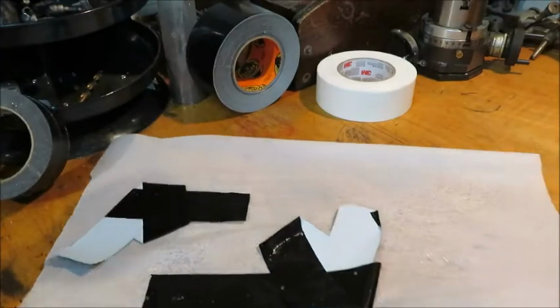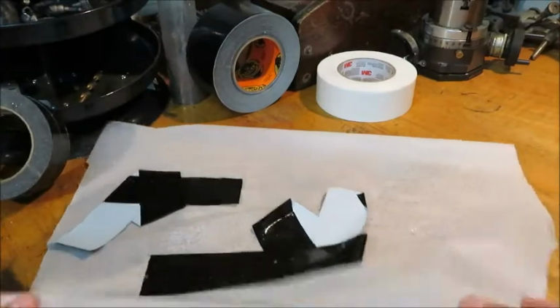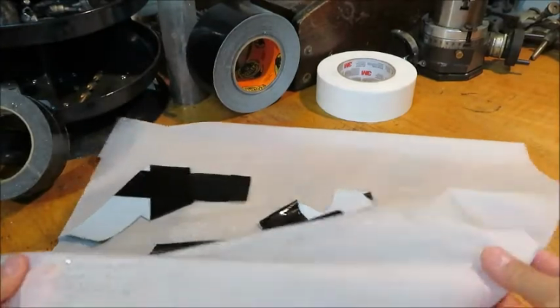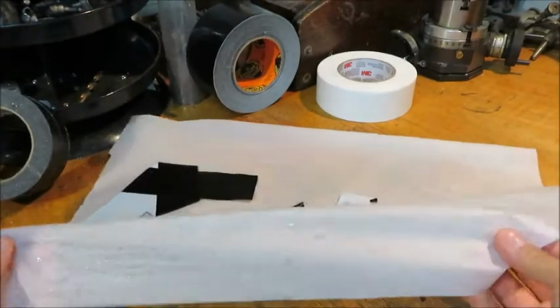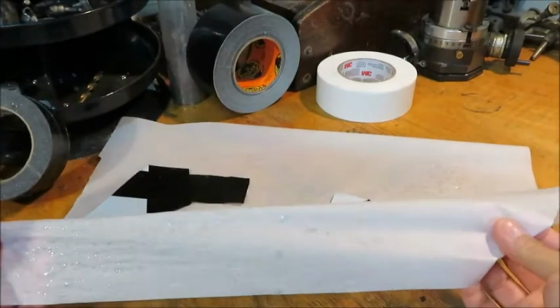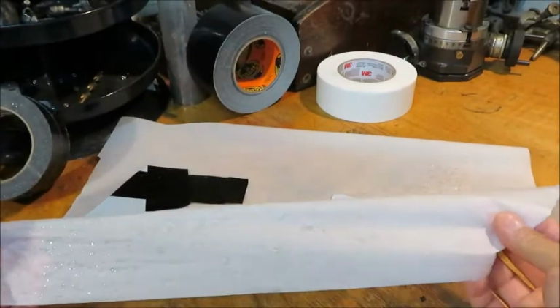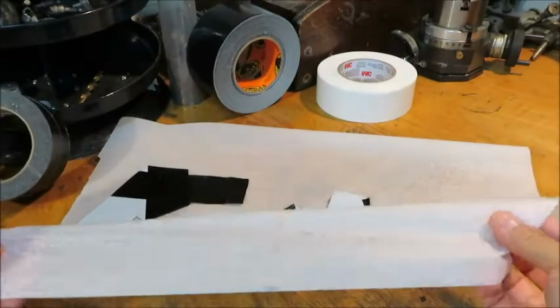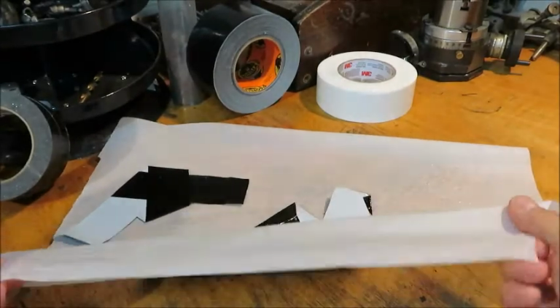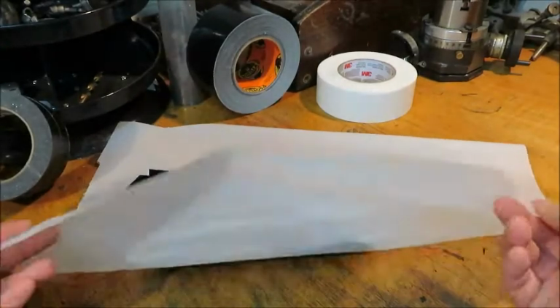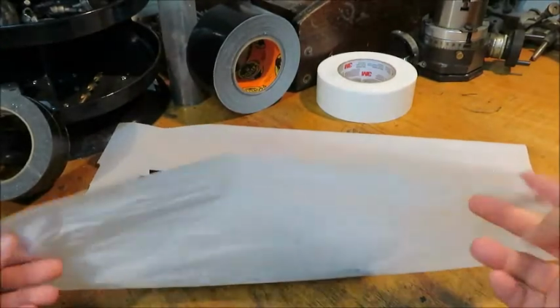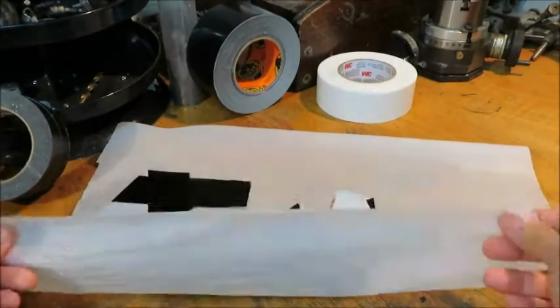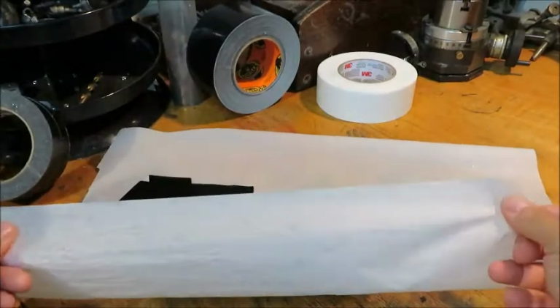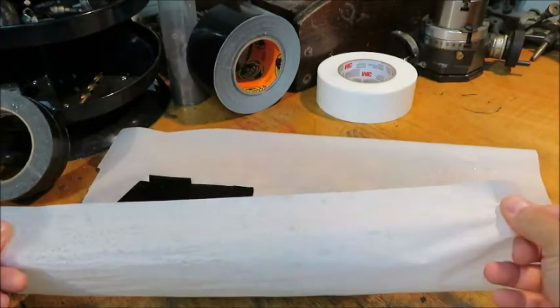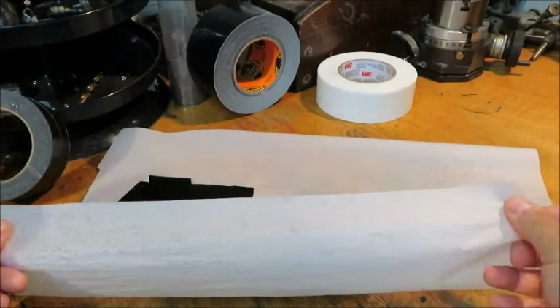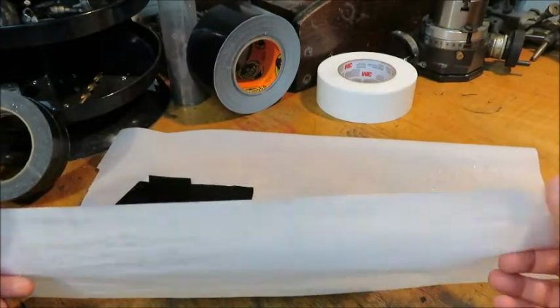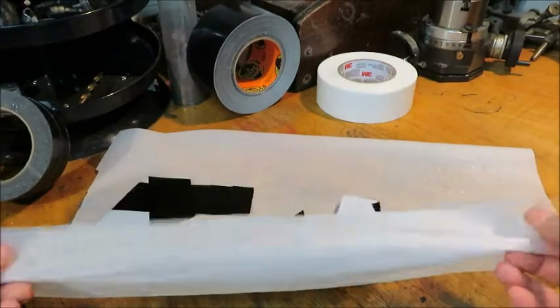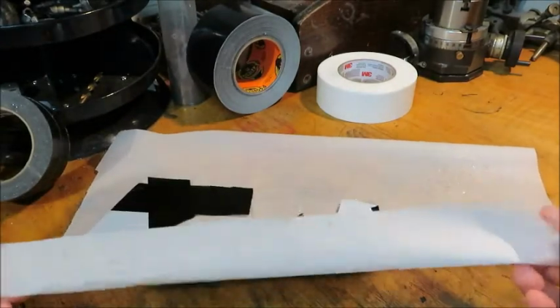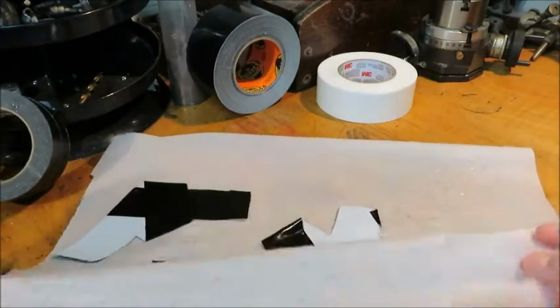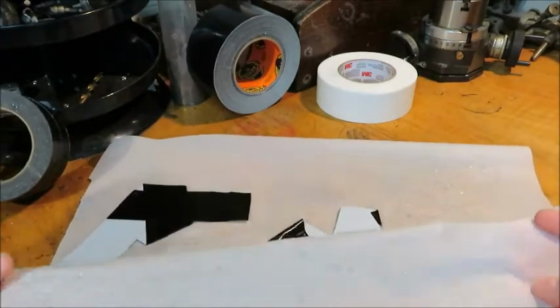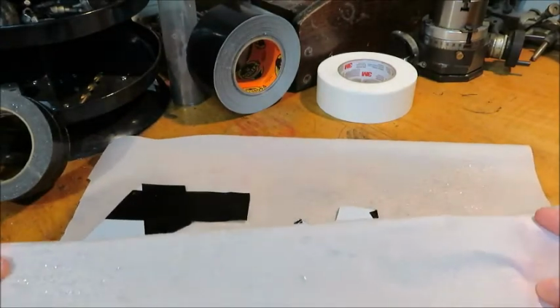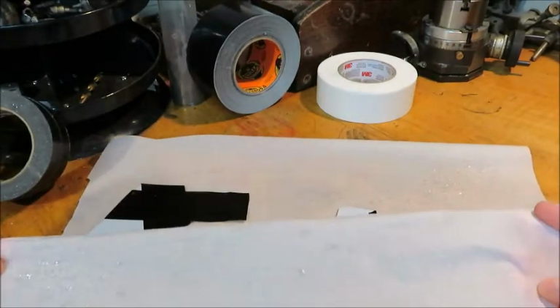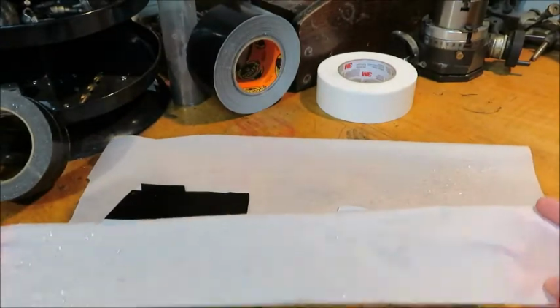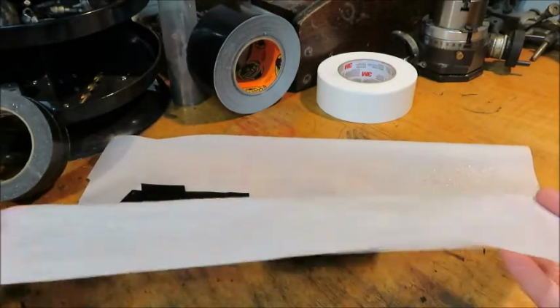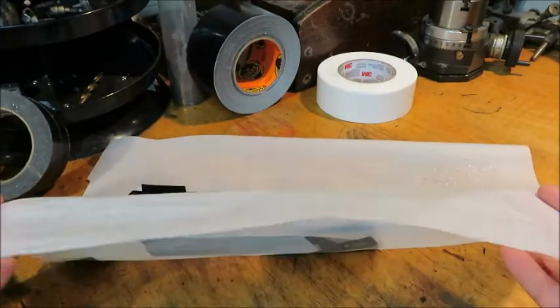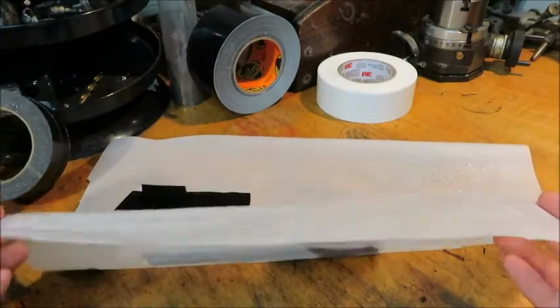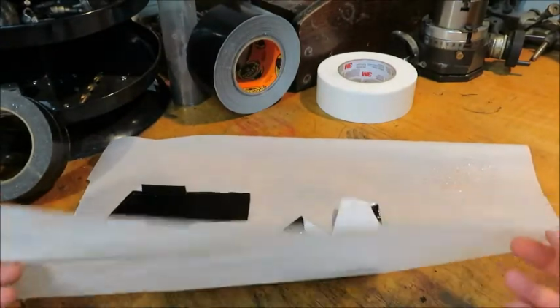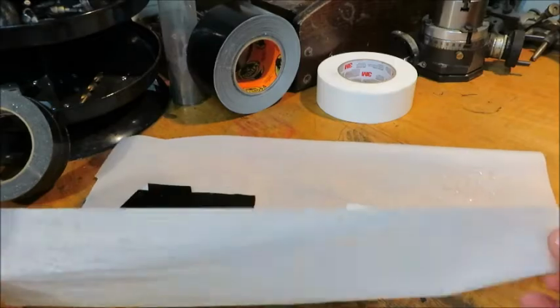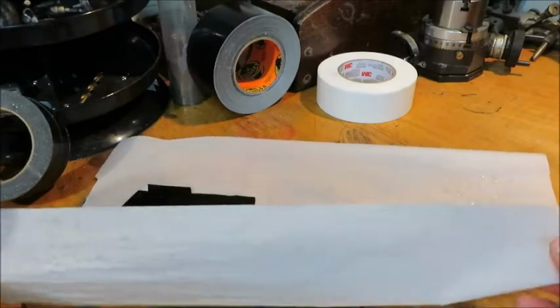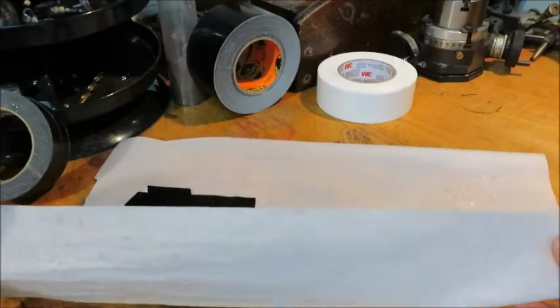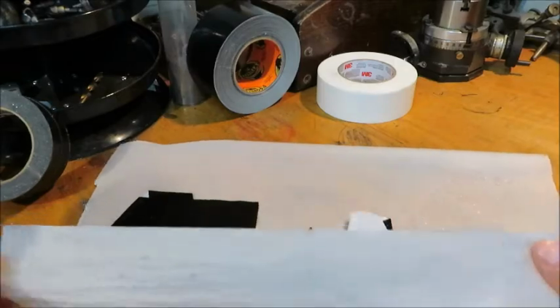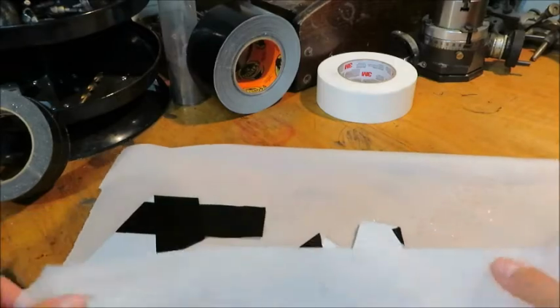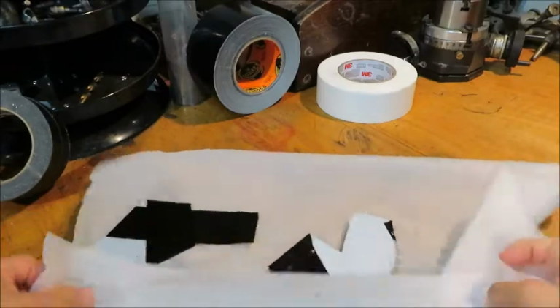If you're wondering what I'm working on, this is just regular parchment paper, and it's to keep the duct tape from sticking while it's being worked on.